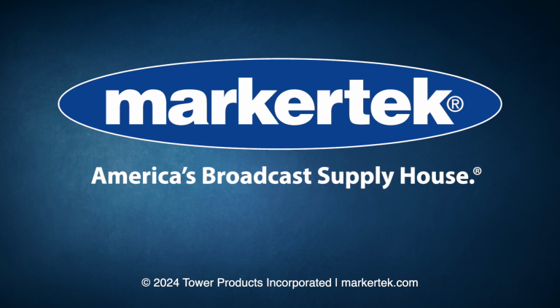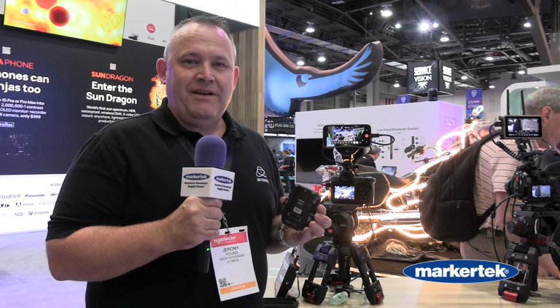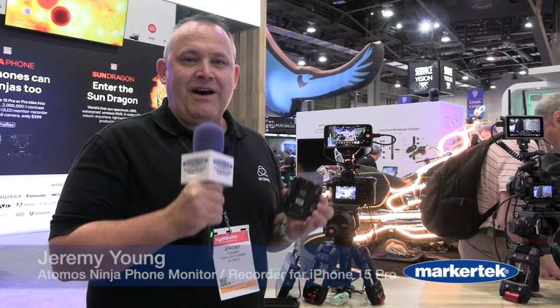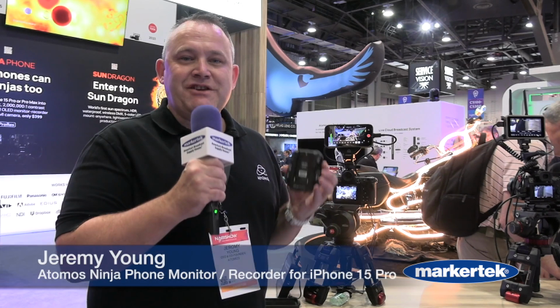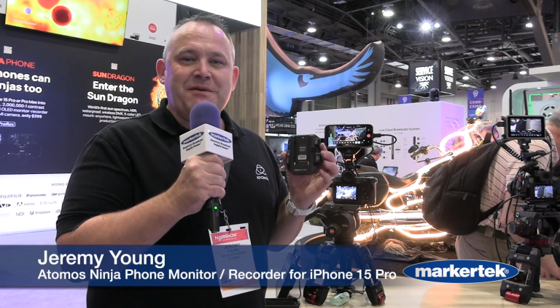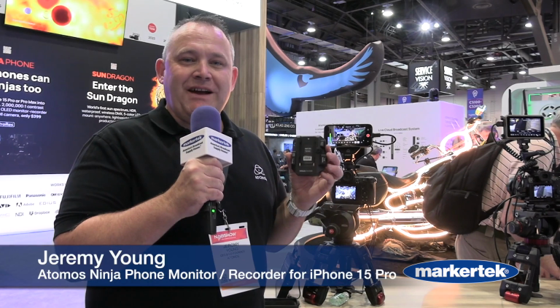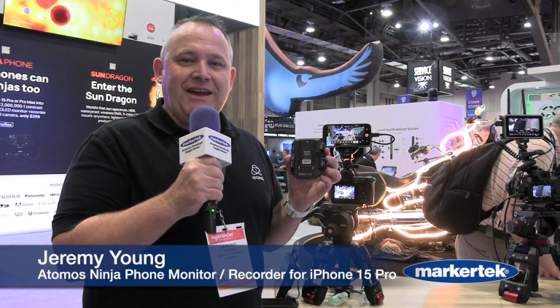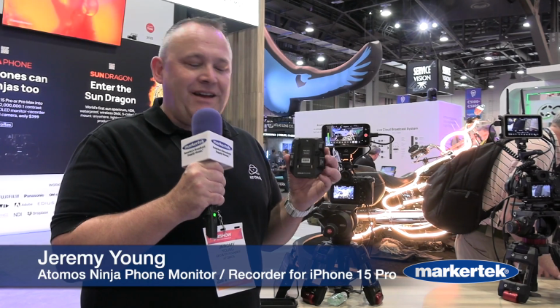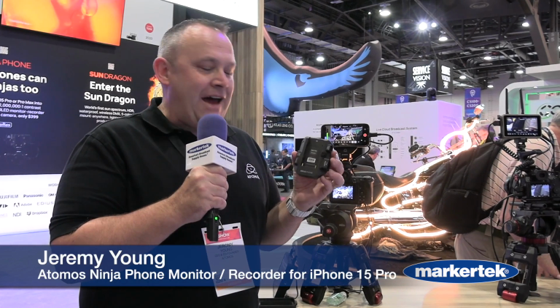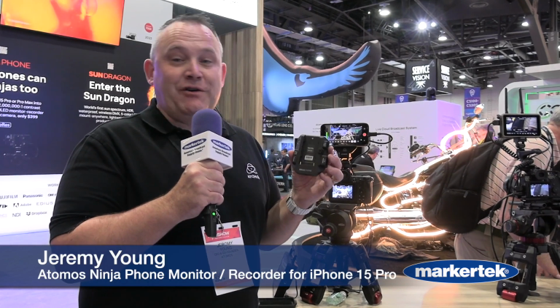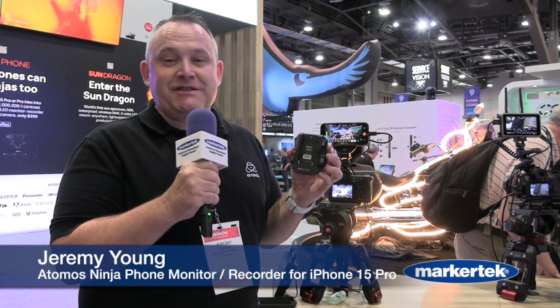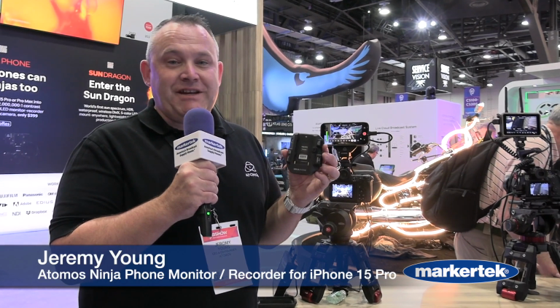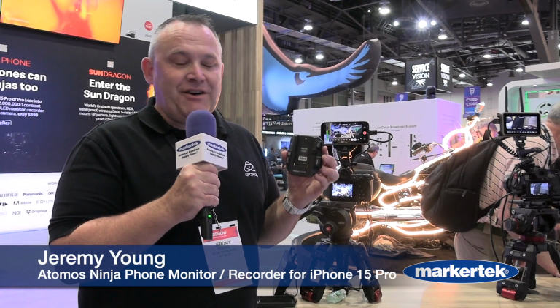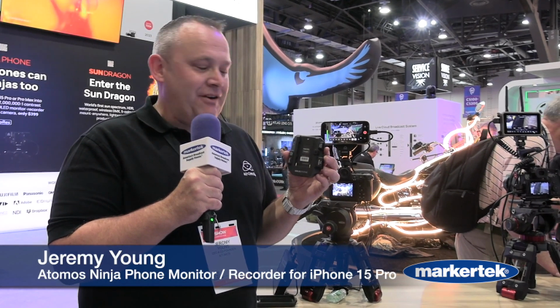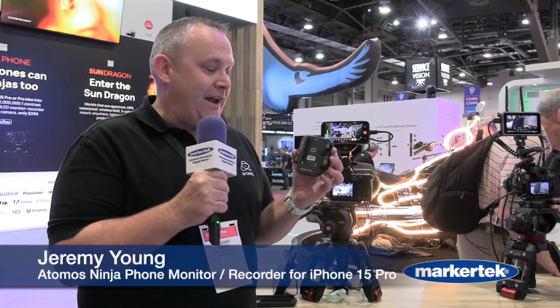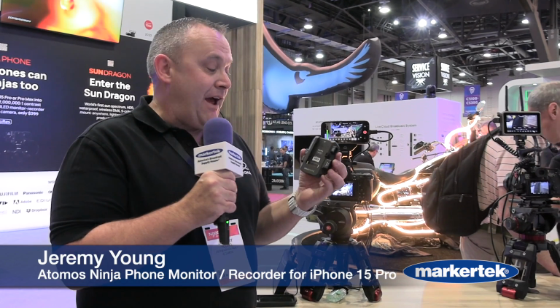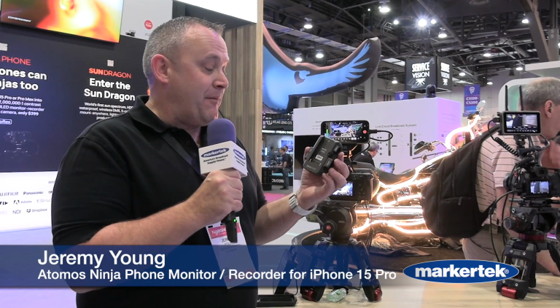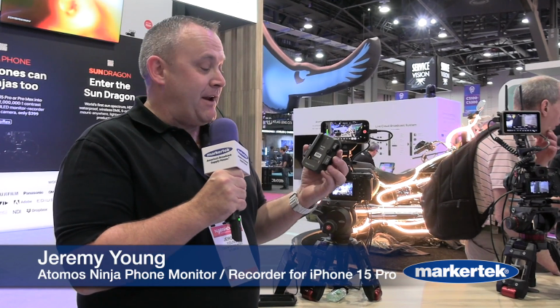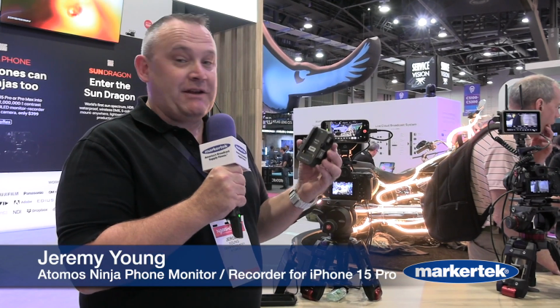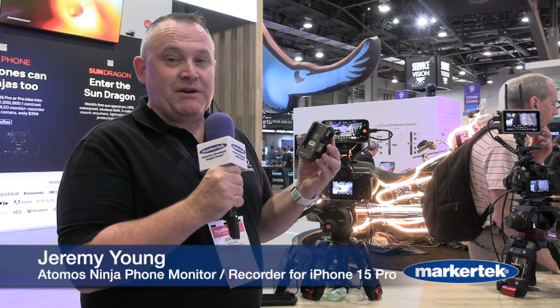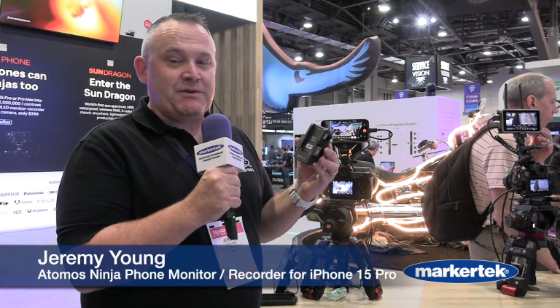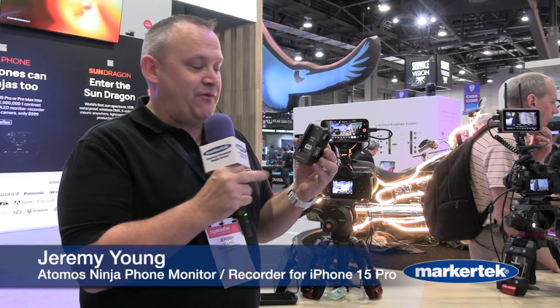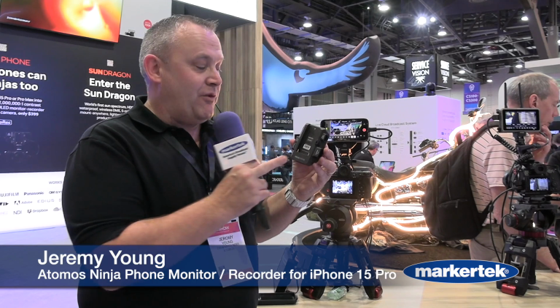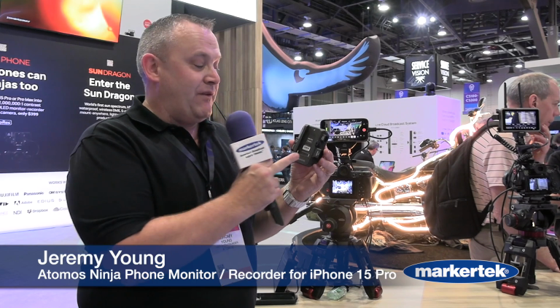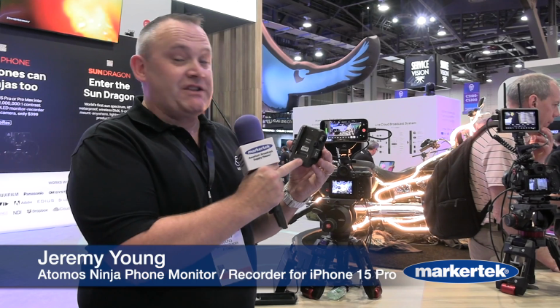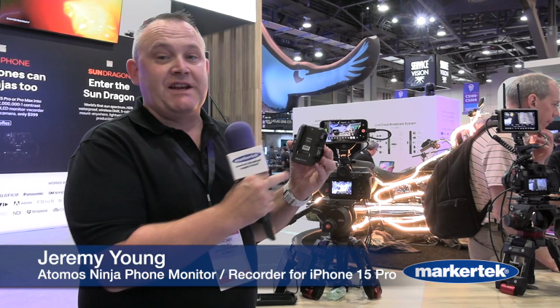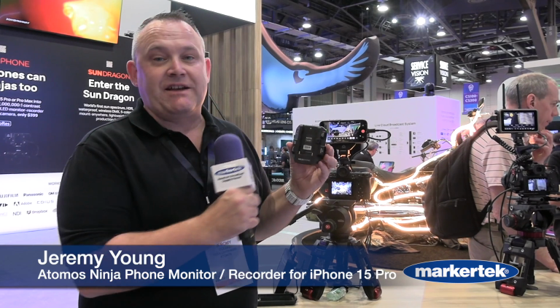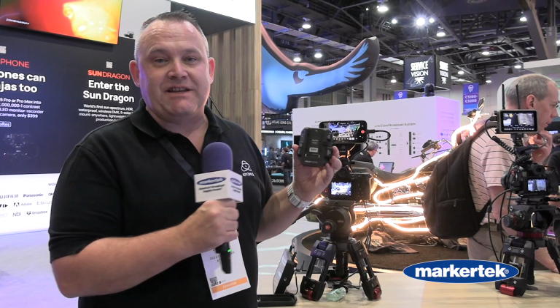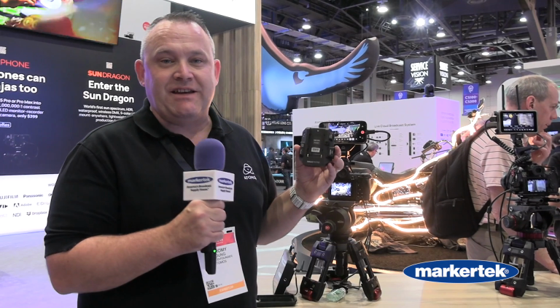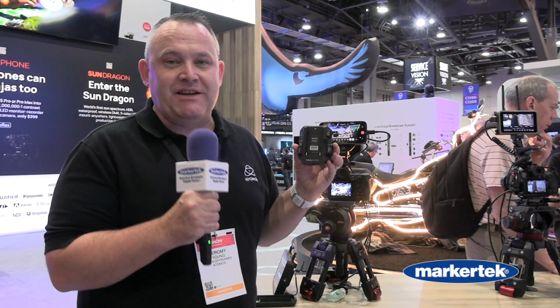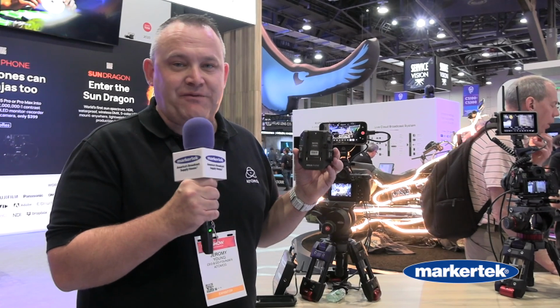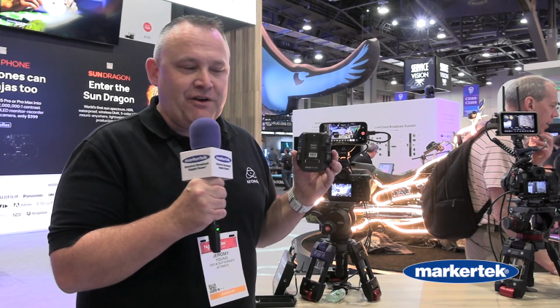Hi, Jeremy Young here, Atomos CEO, and I'm at NAB 2024 and we've just announced the Ninja Phone.